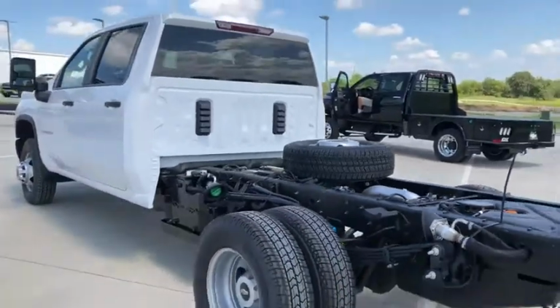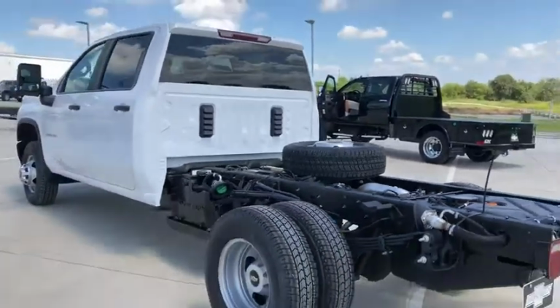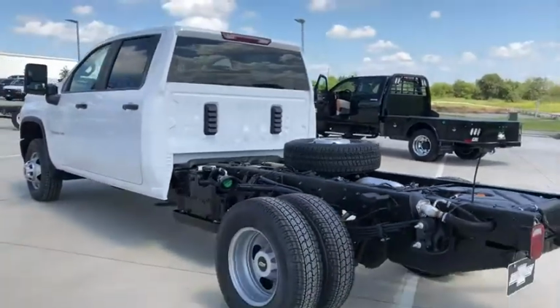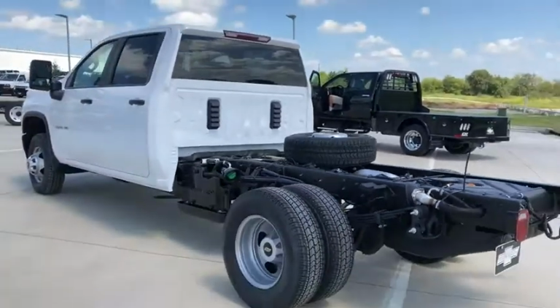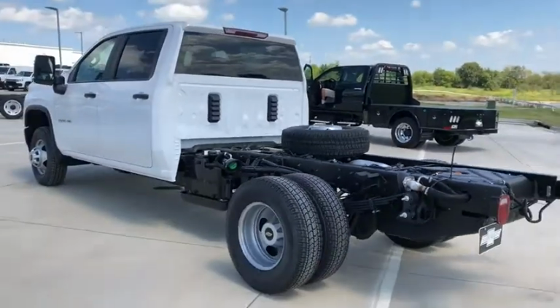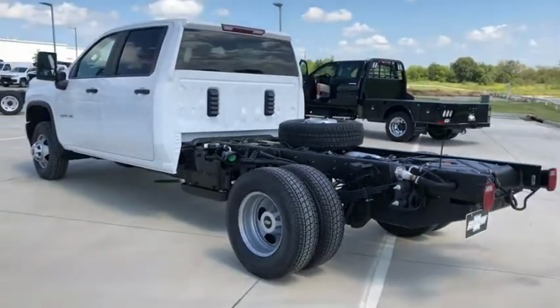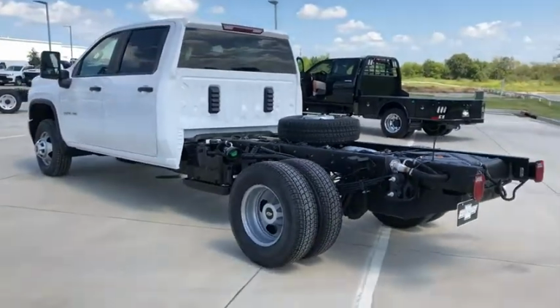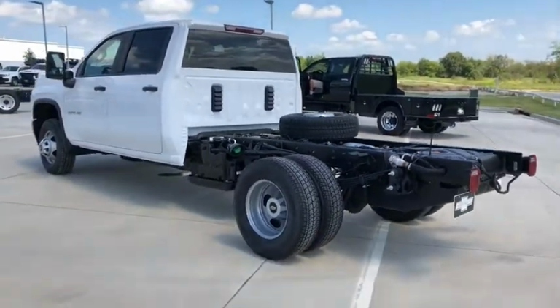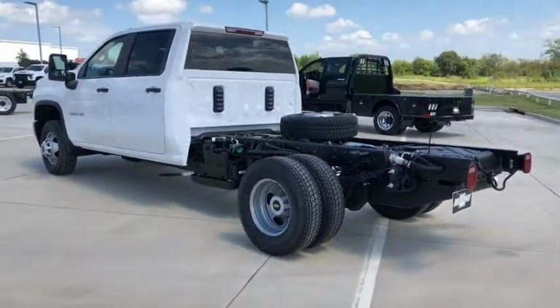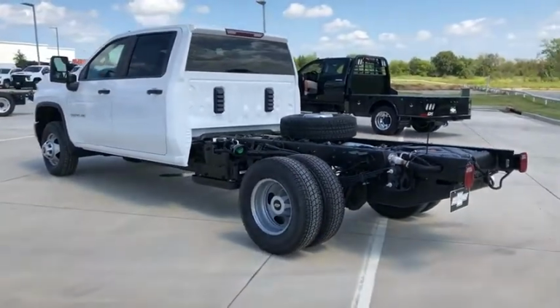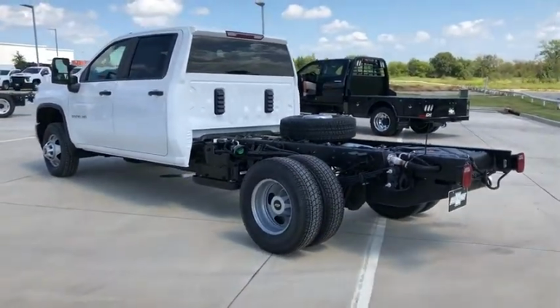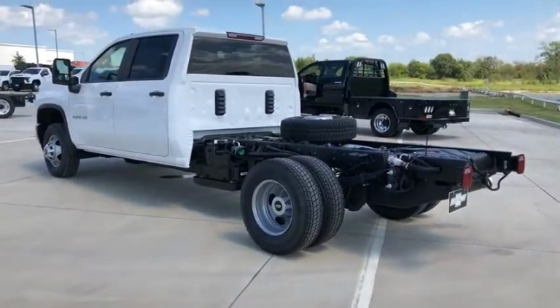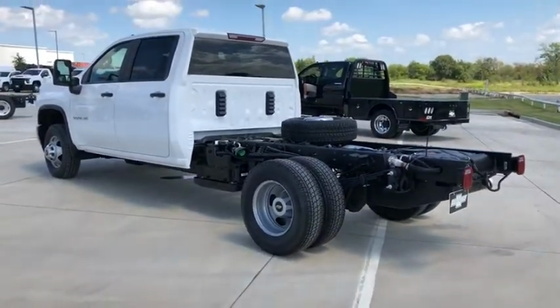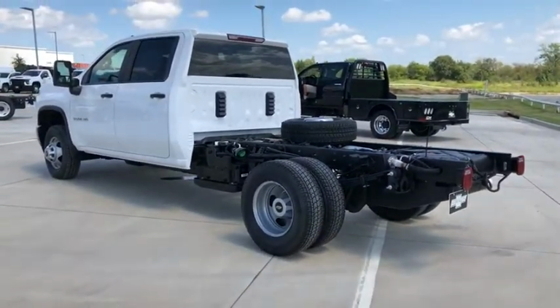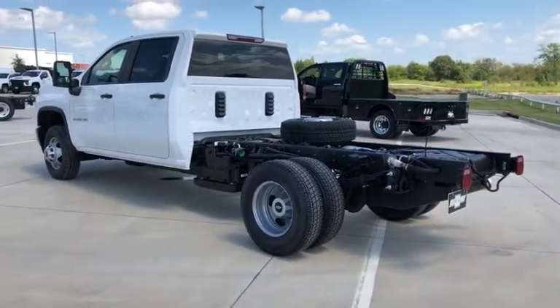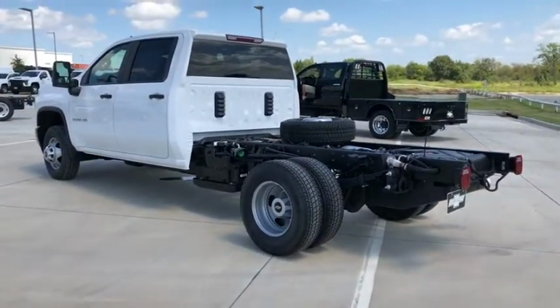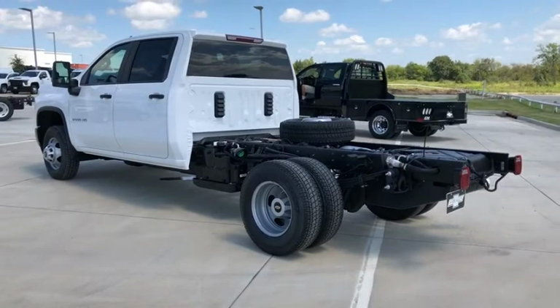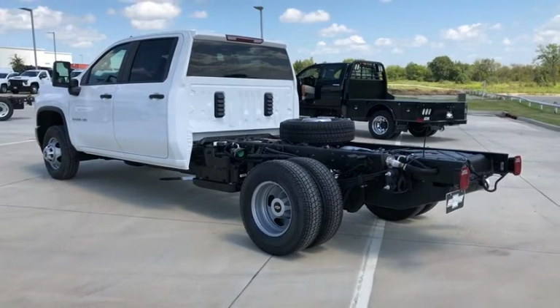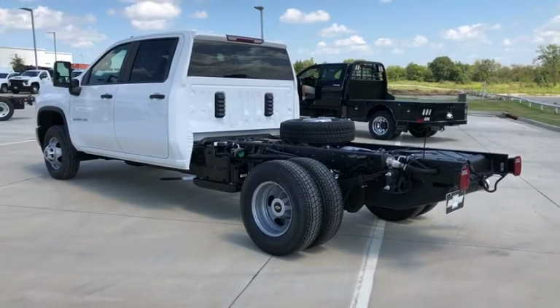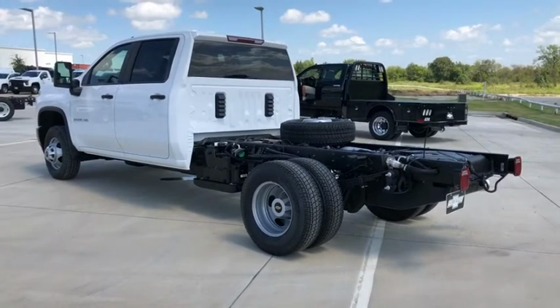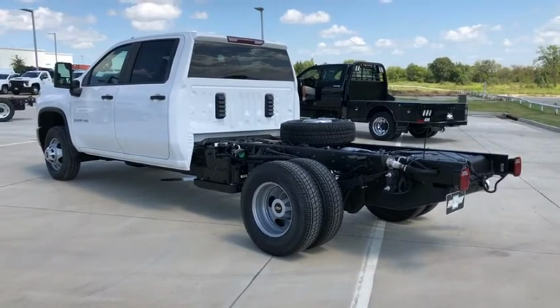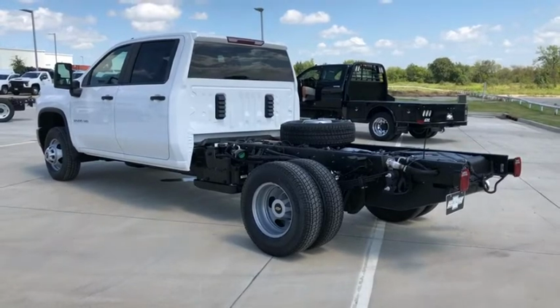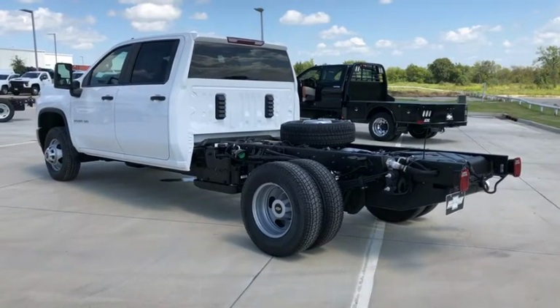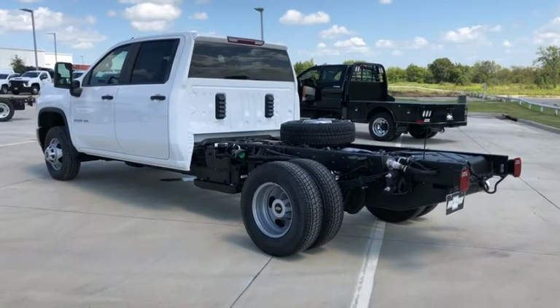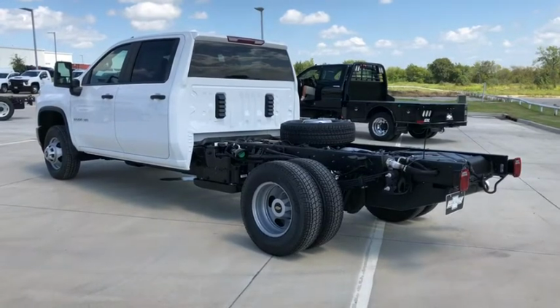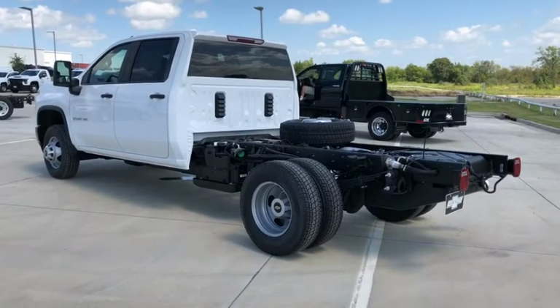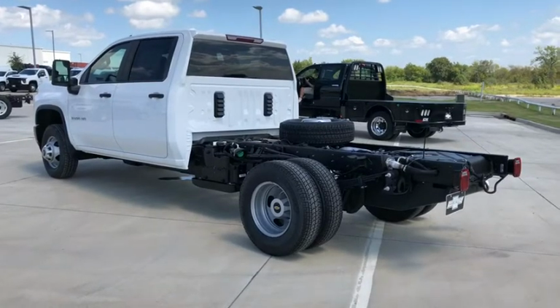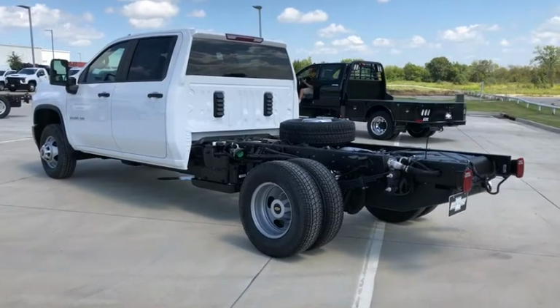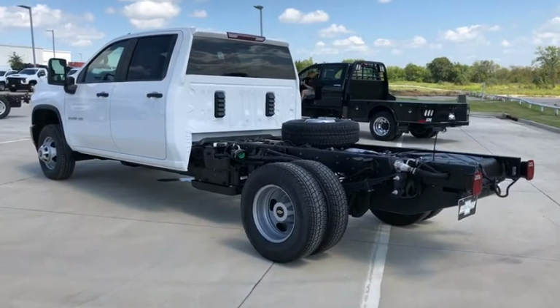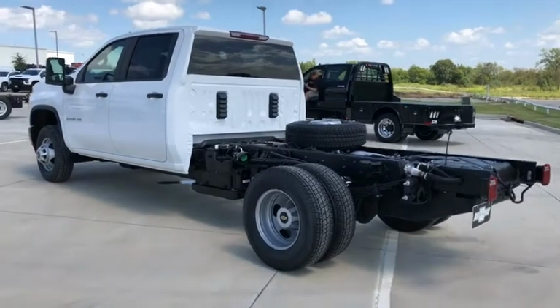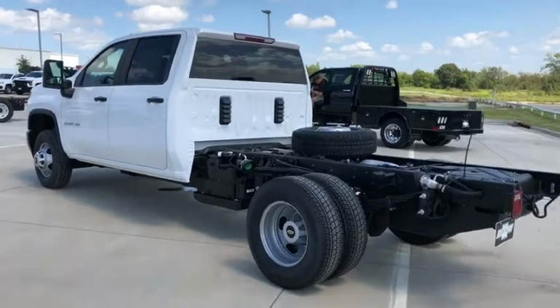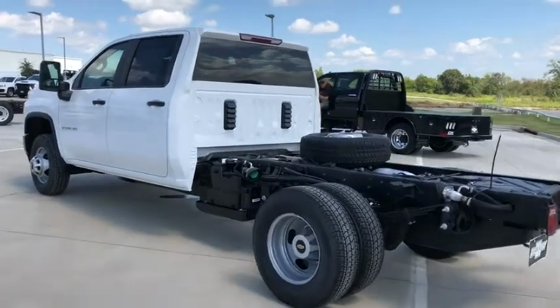Dual rear wheels, engine block heater, tinted glass, low tire pressure warning, and front wheel independent suspension.